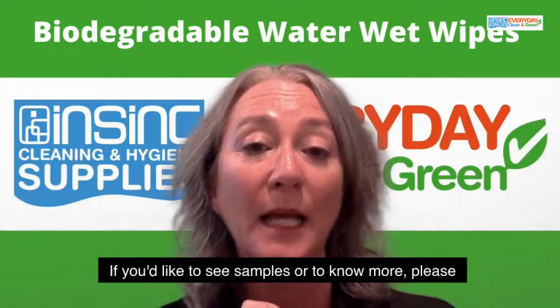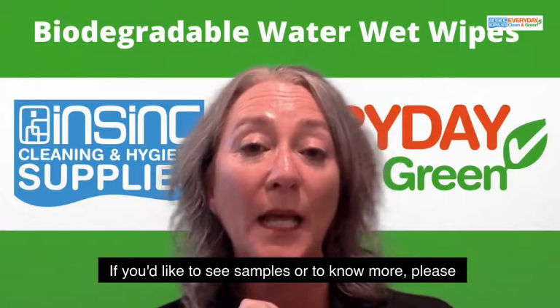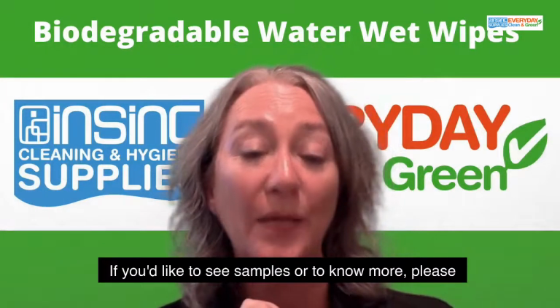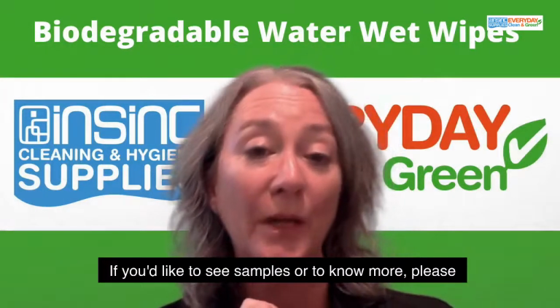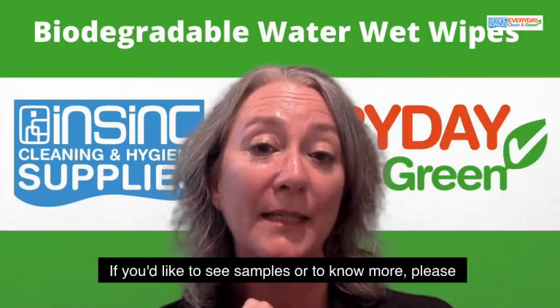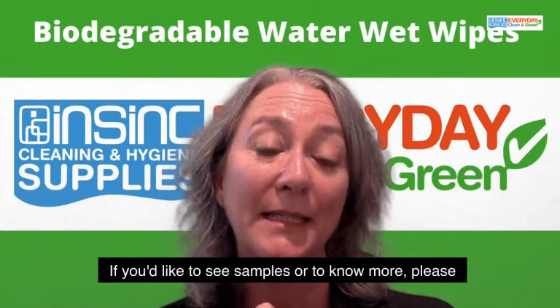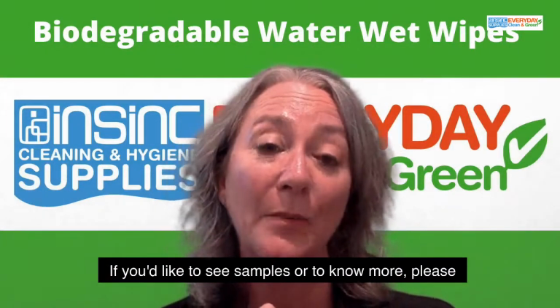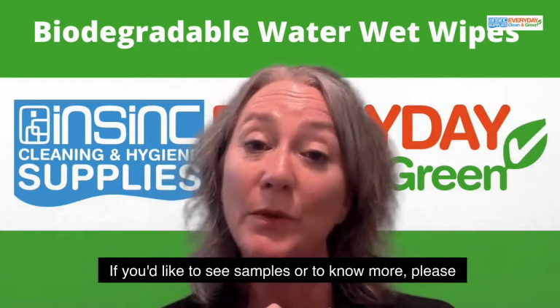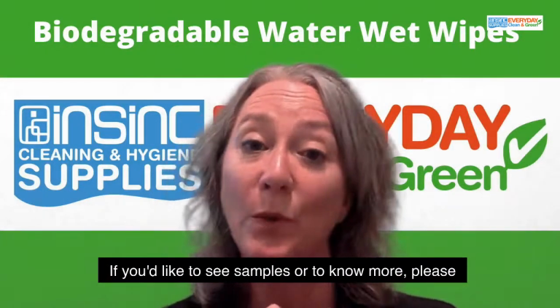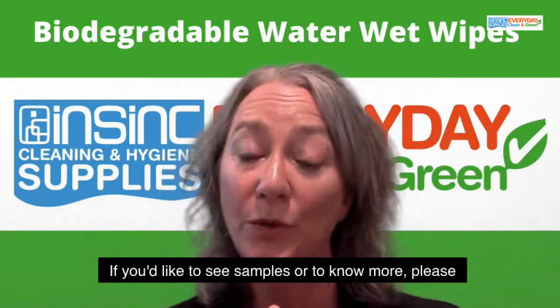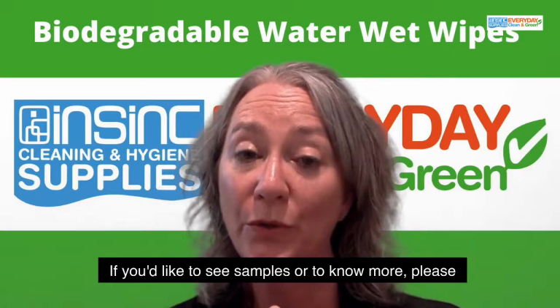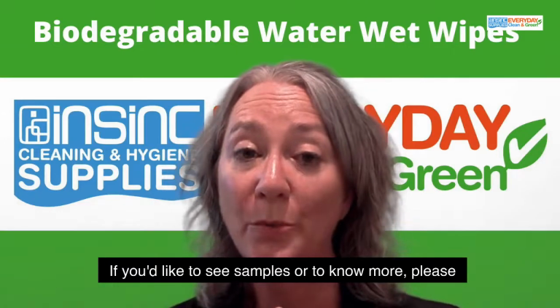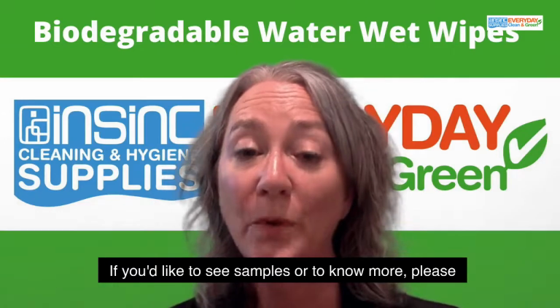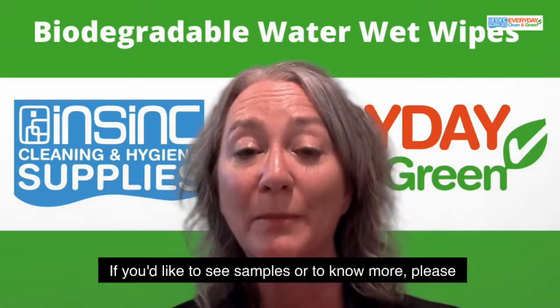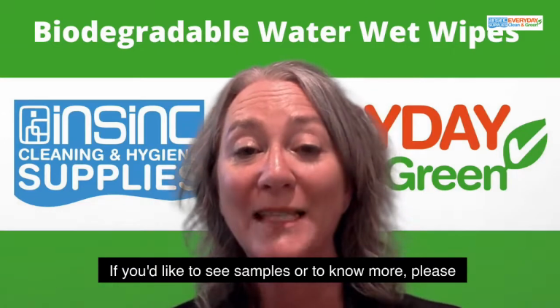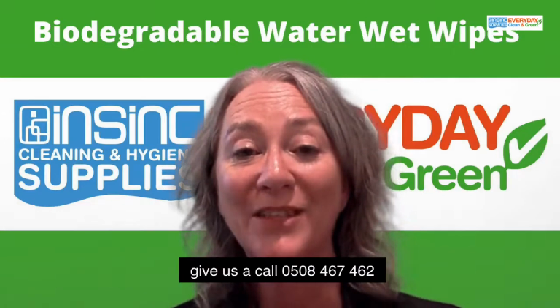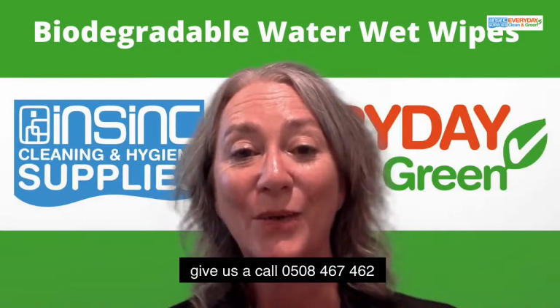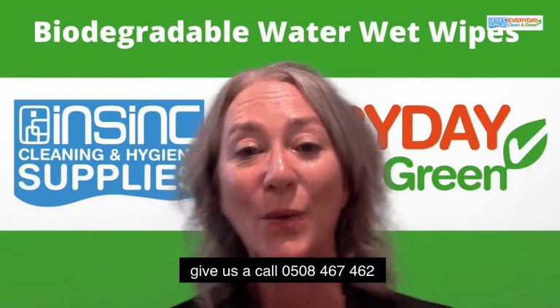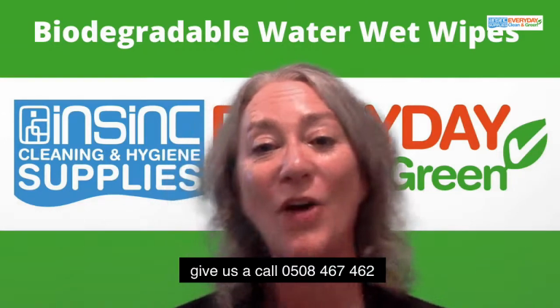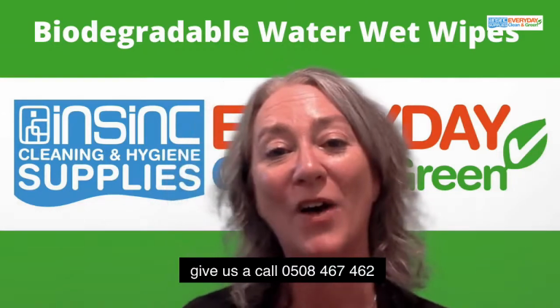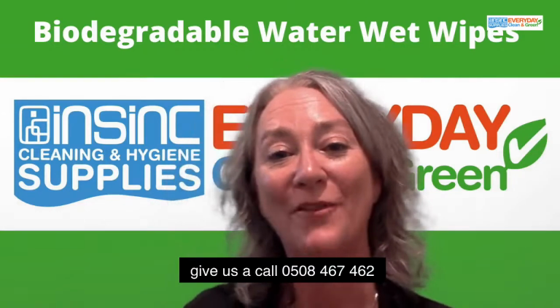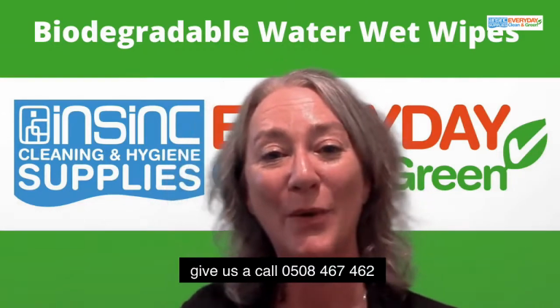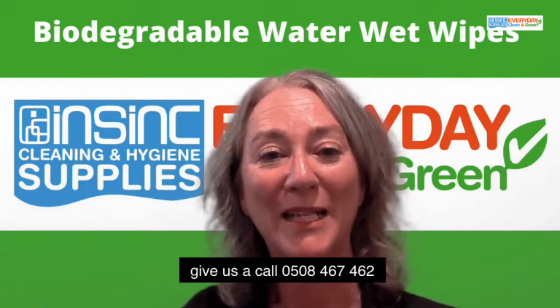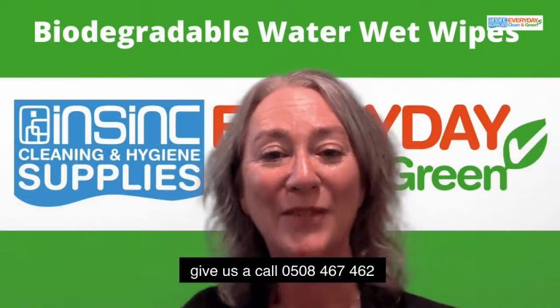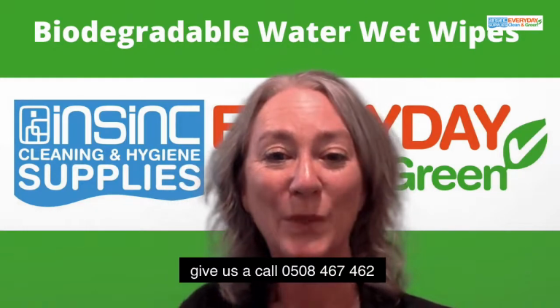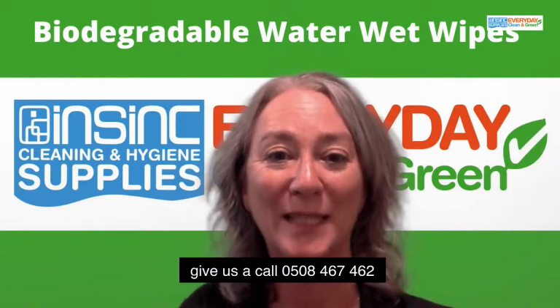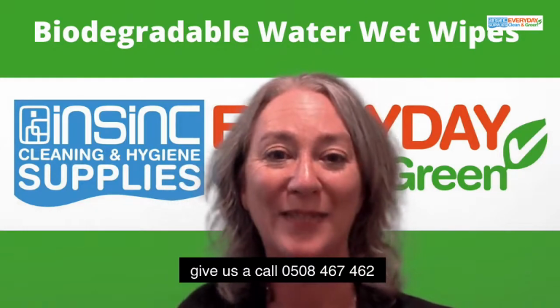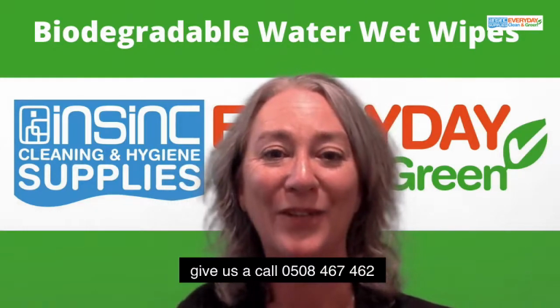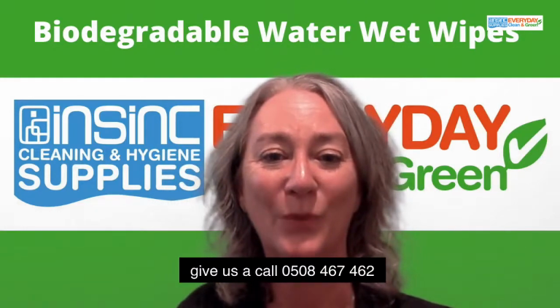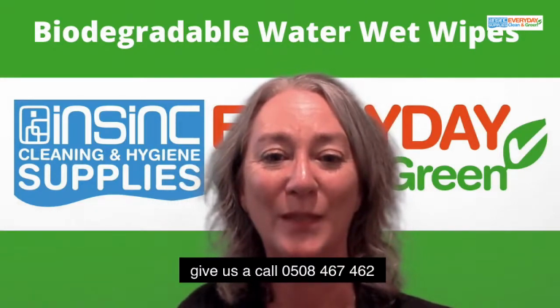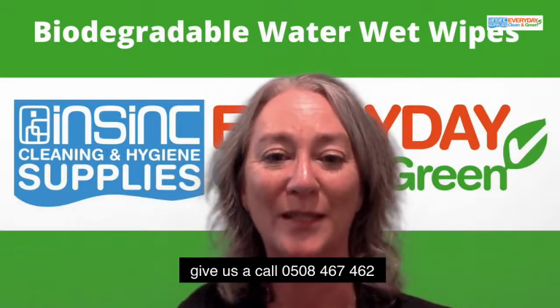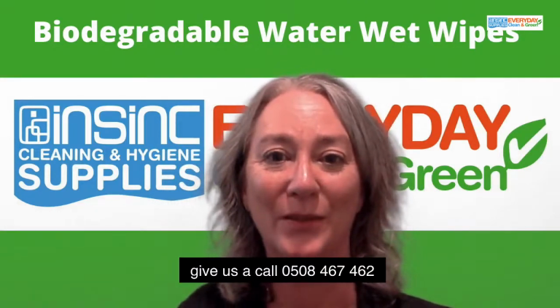If you'd like to see samples or to know more, please give us a call: 0508 467 462.